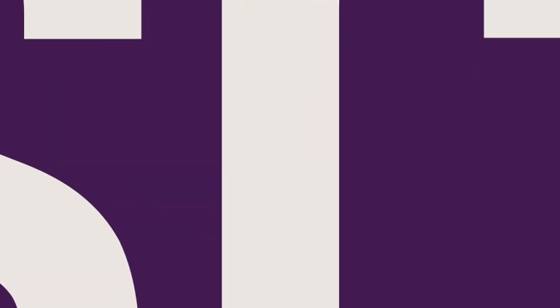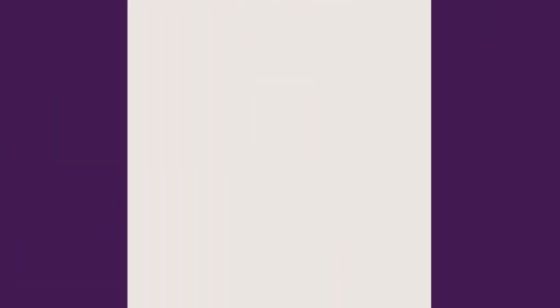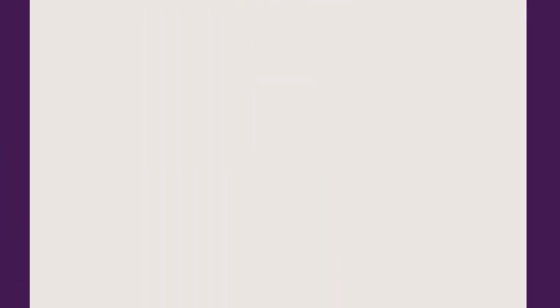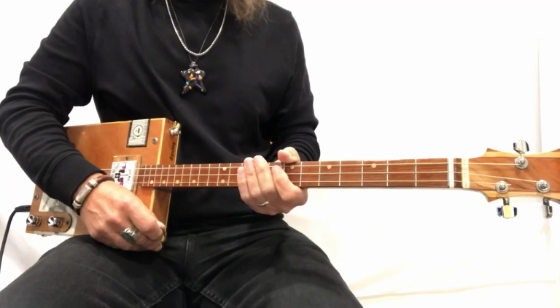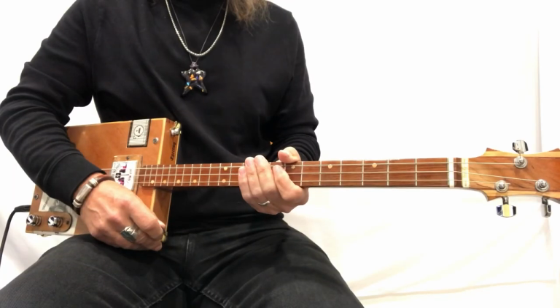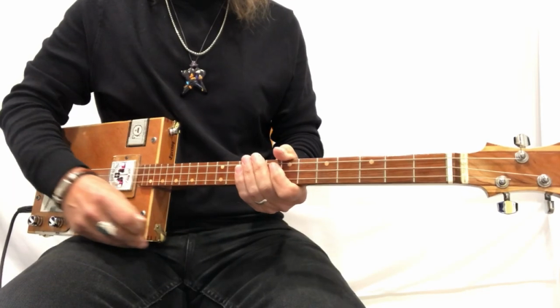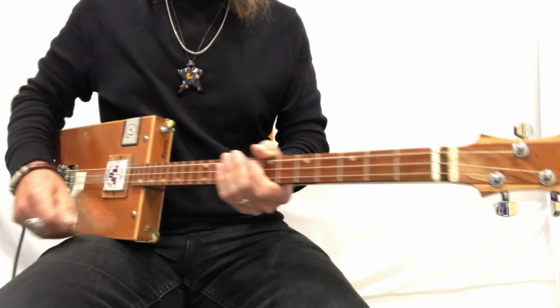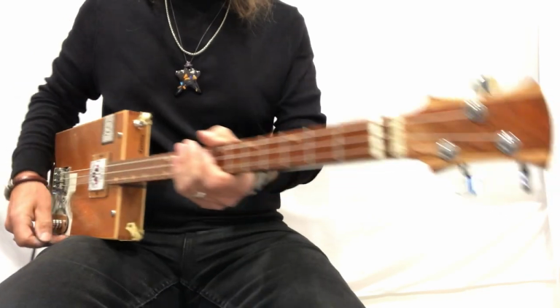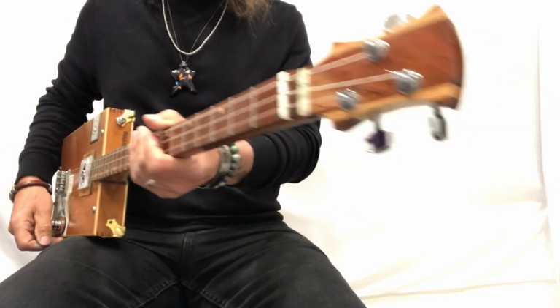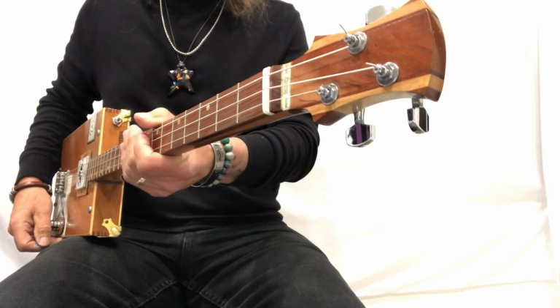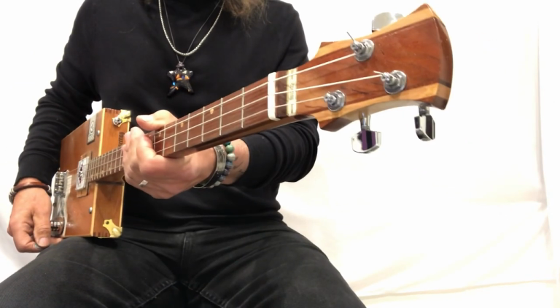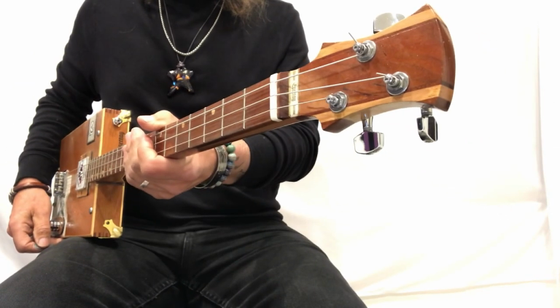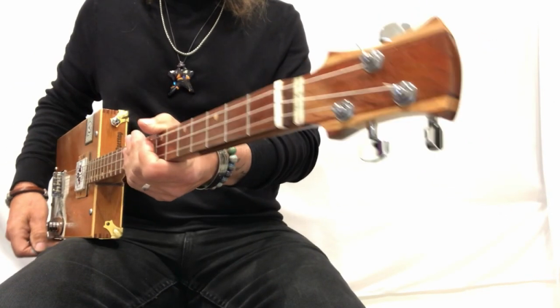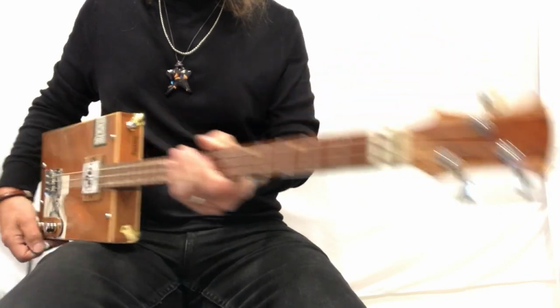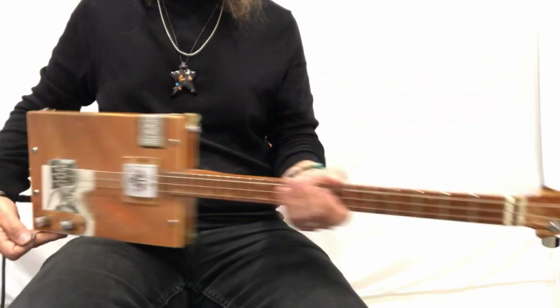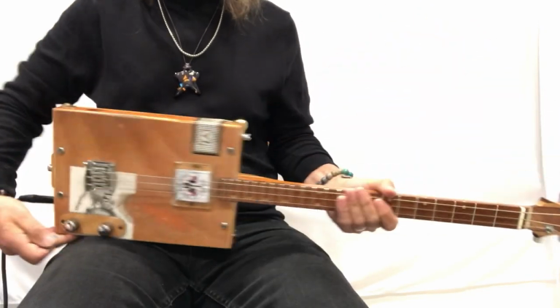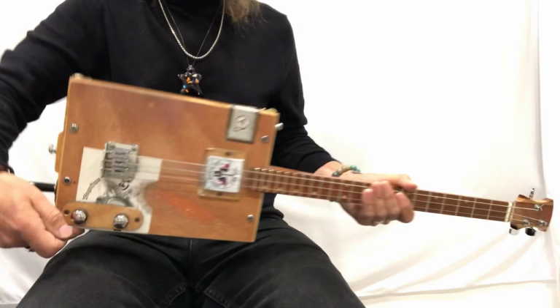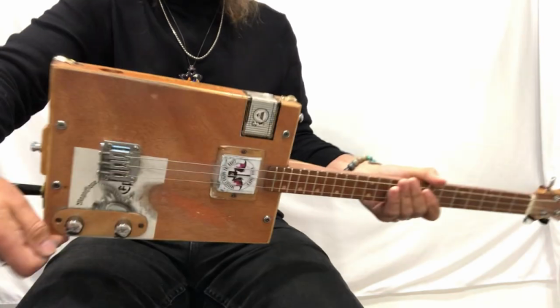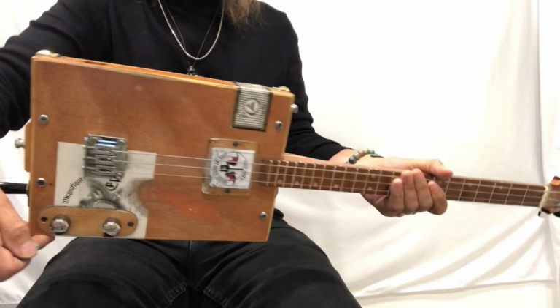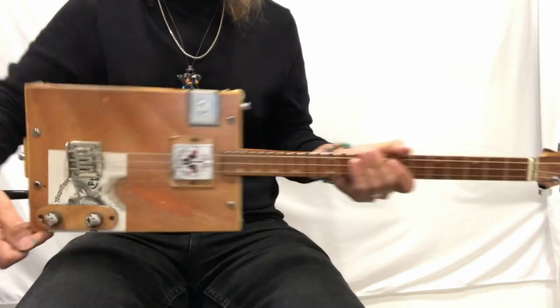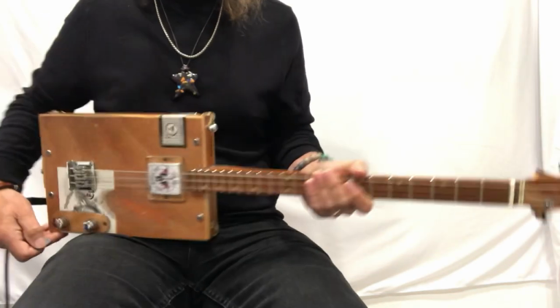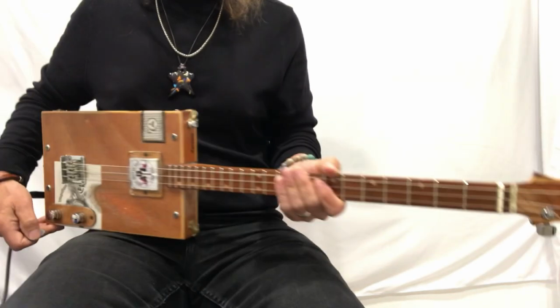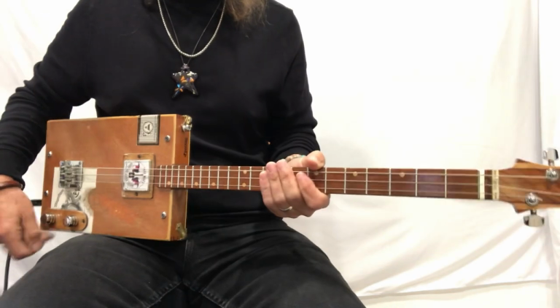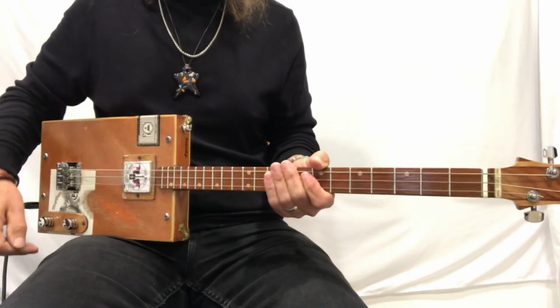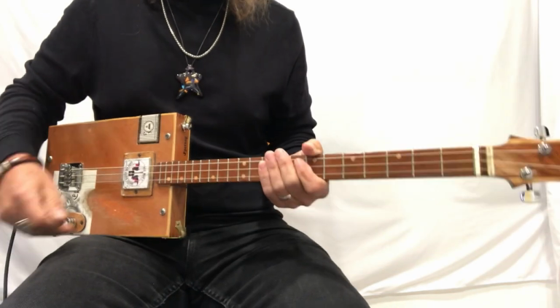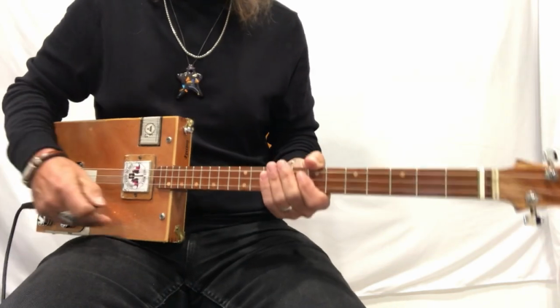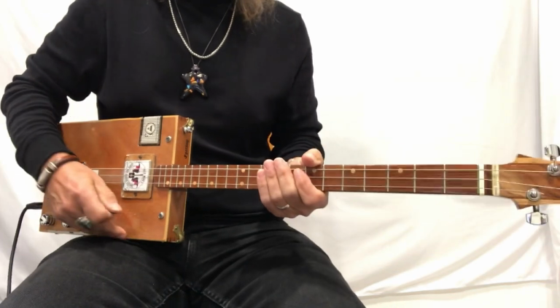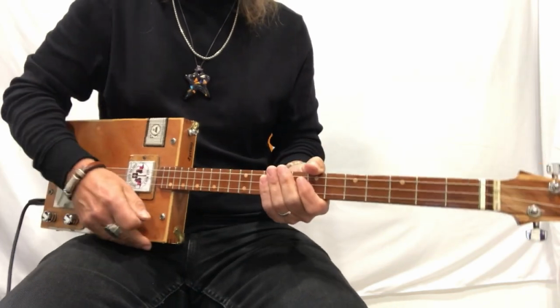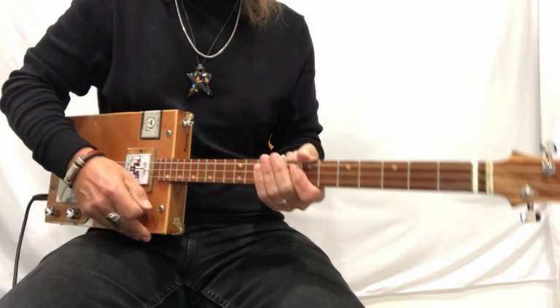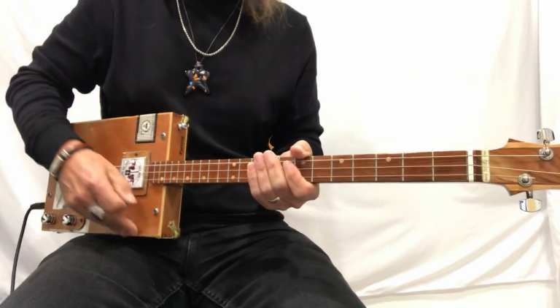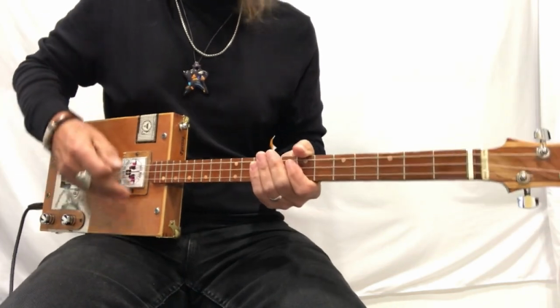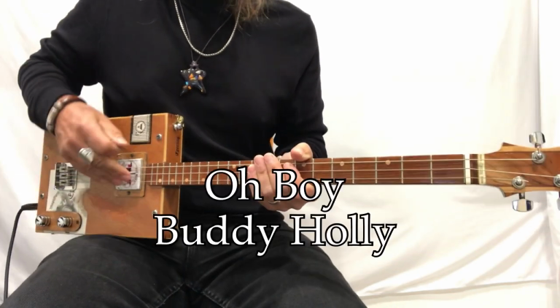Hey hey hey, Uncle Mark in the mothership, three-string cigar box guitar, Buddy Holly.